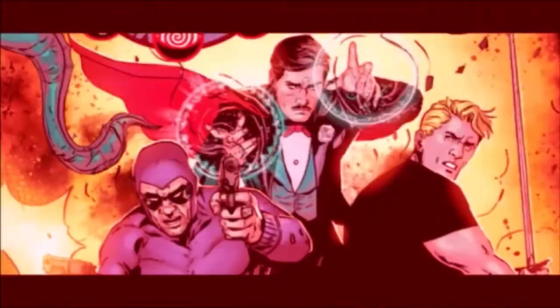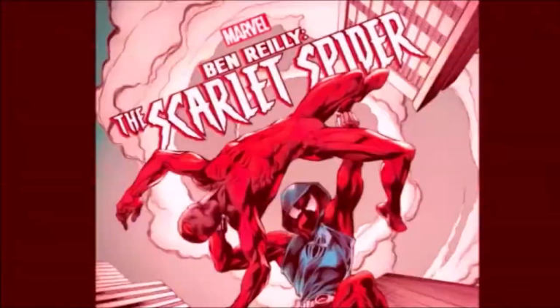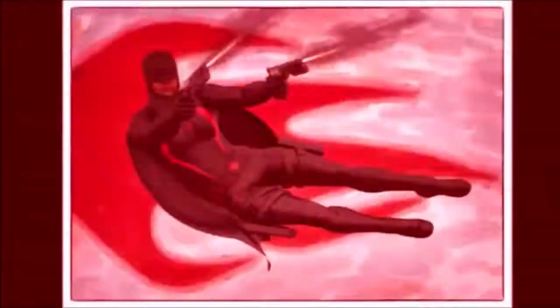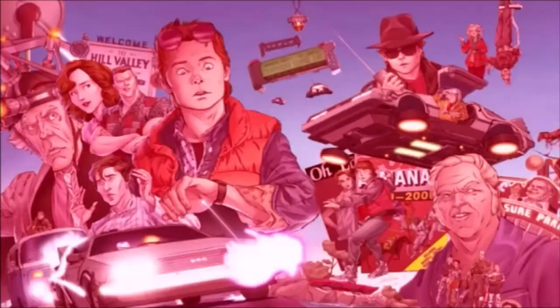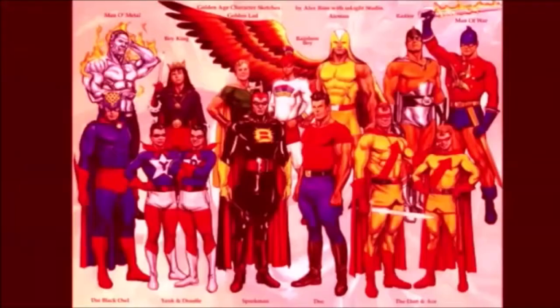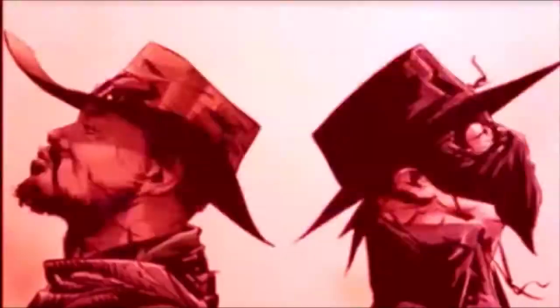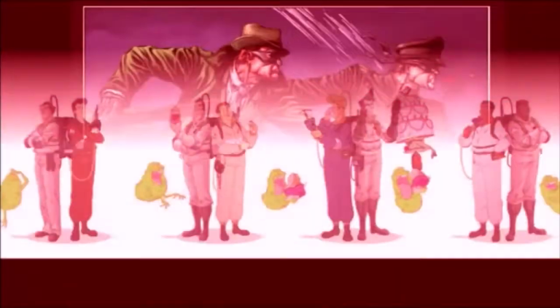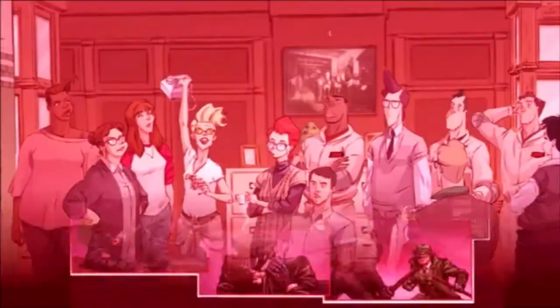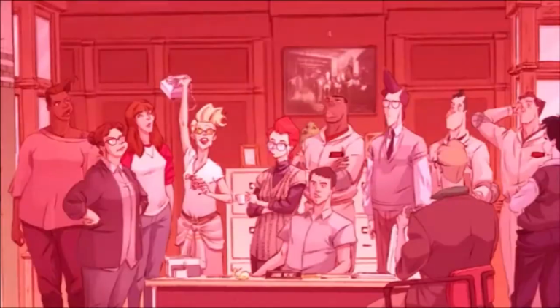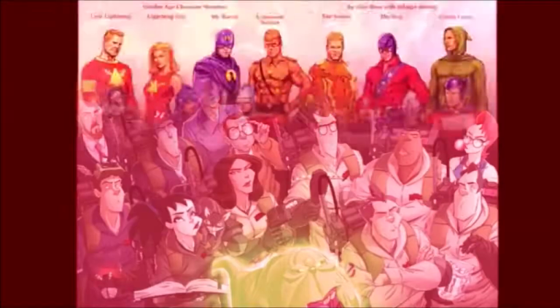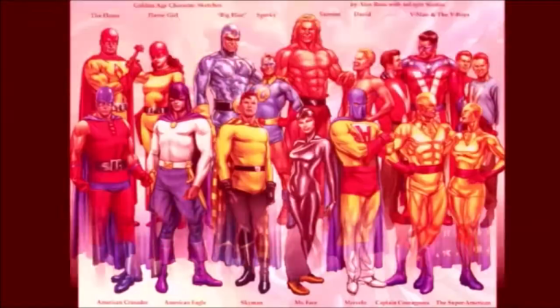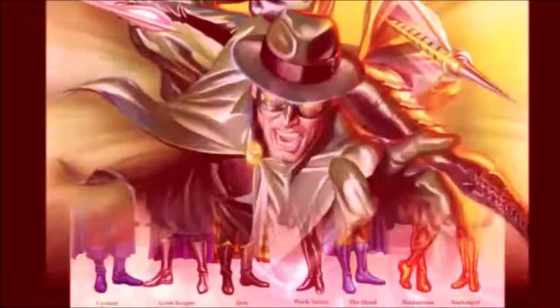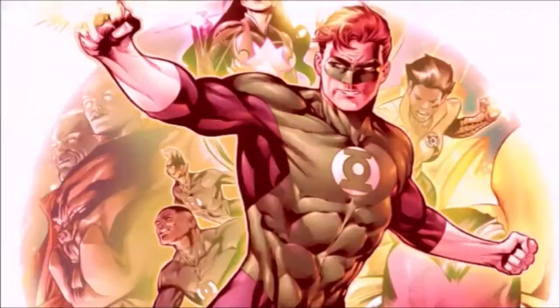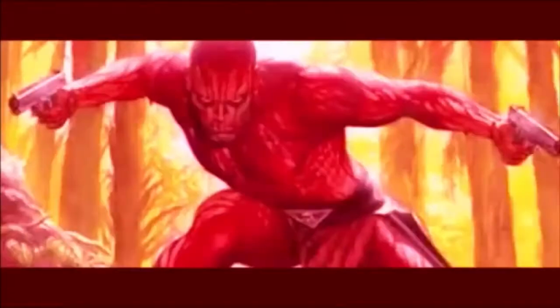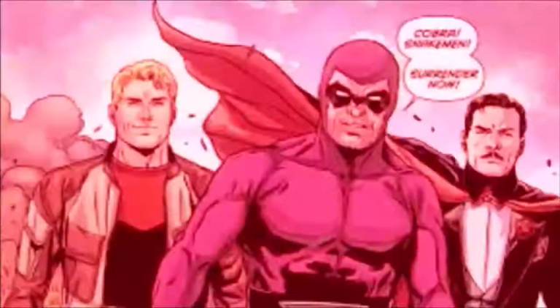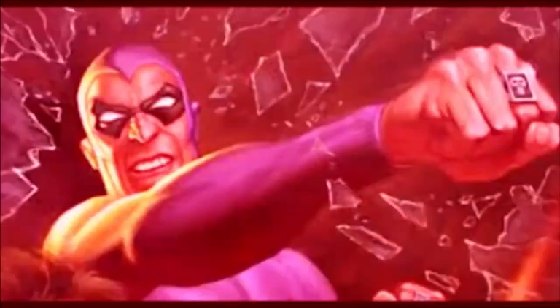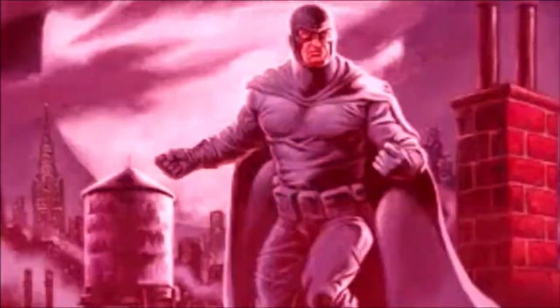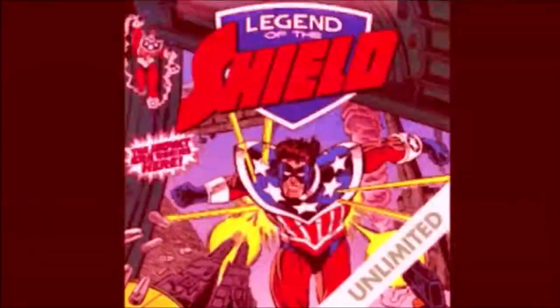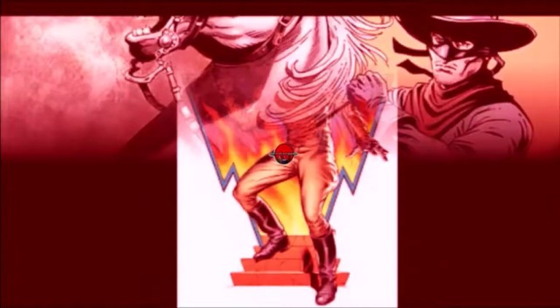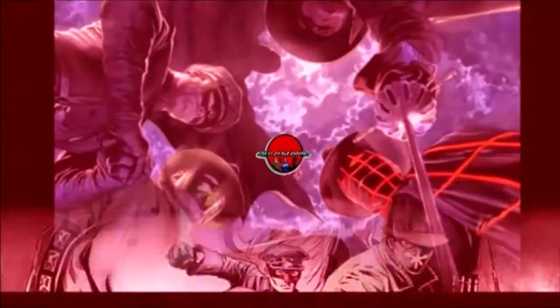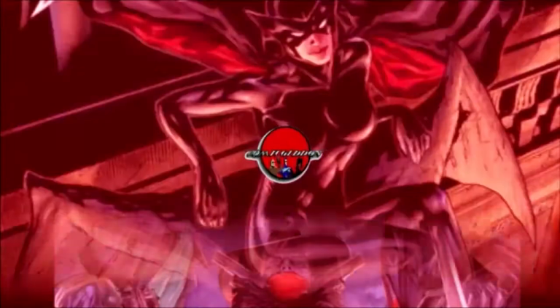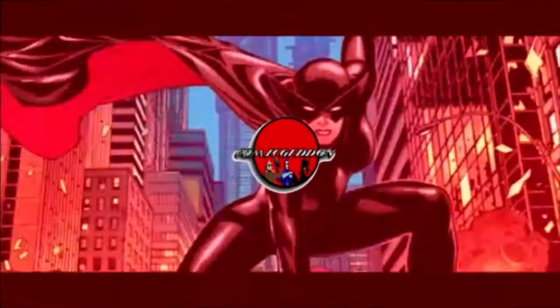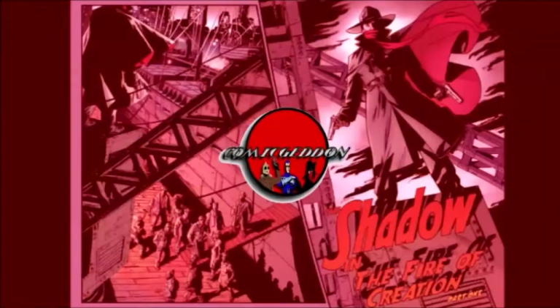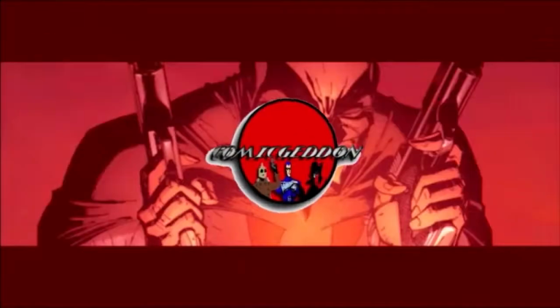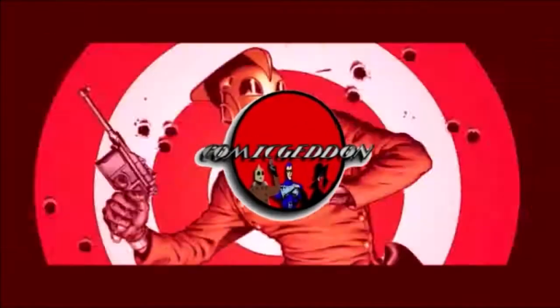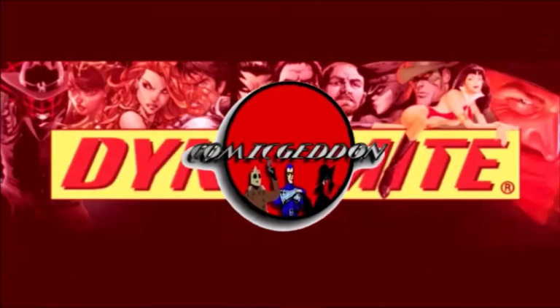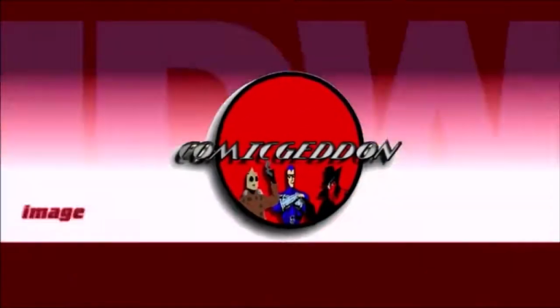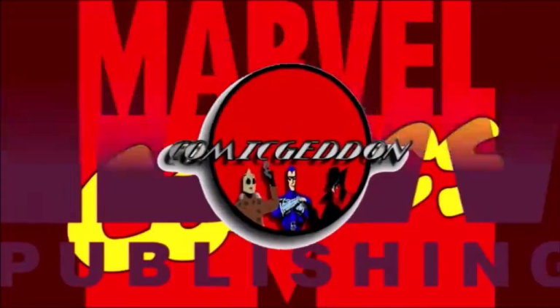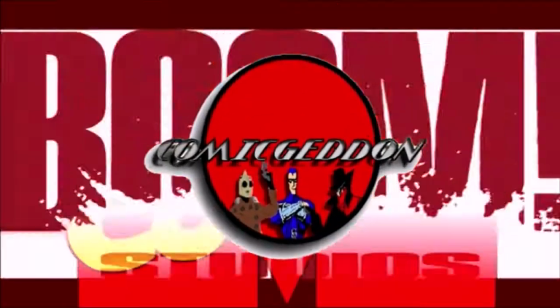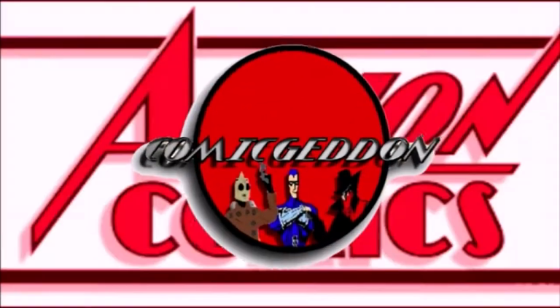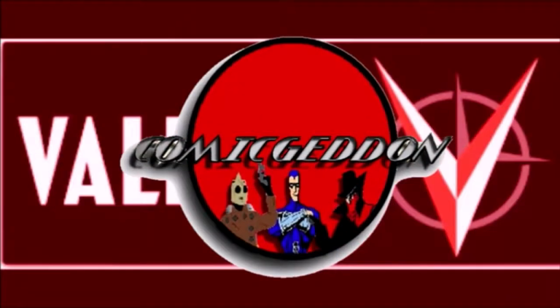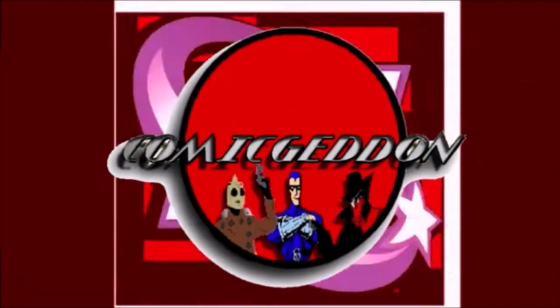Hey guys, welcome back to Come and Getting TV, where all geek culture collides. If you're new to the channel, don't forget to hit that subscribe button so you don't miss out on future videos.